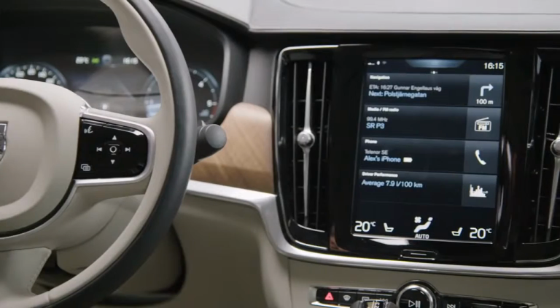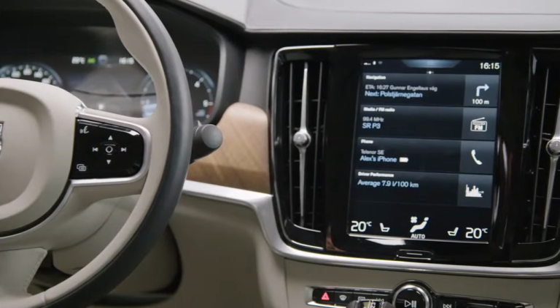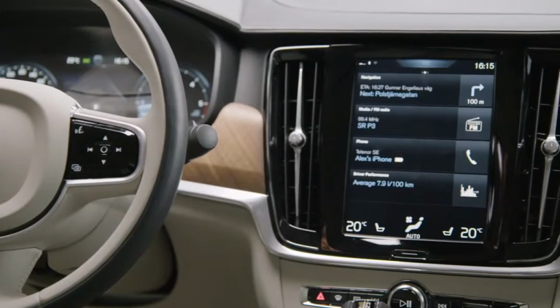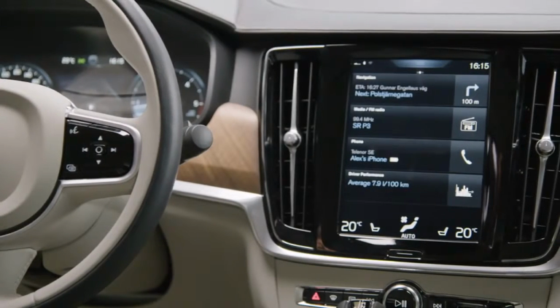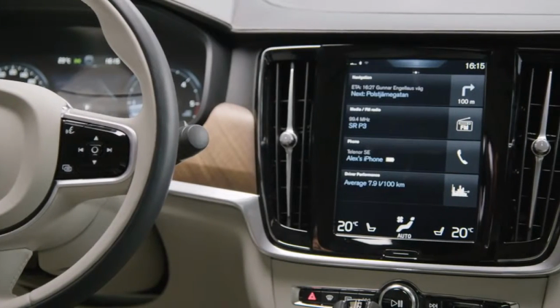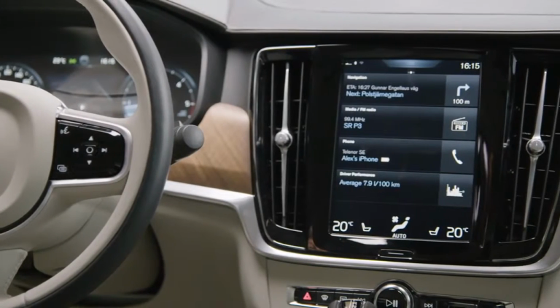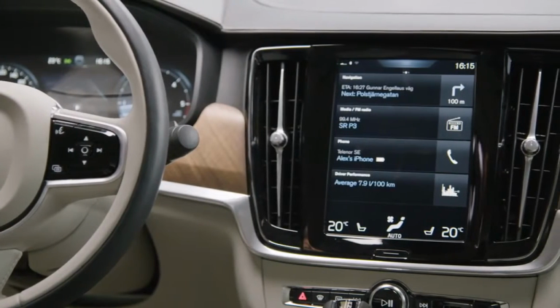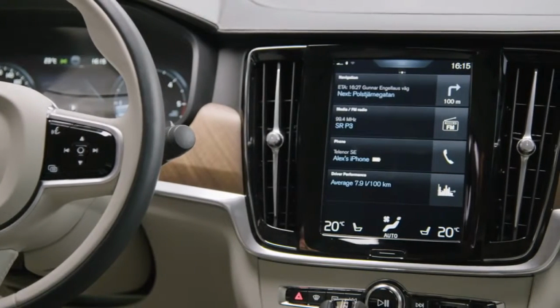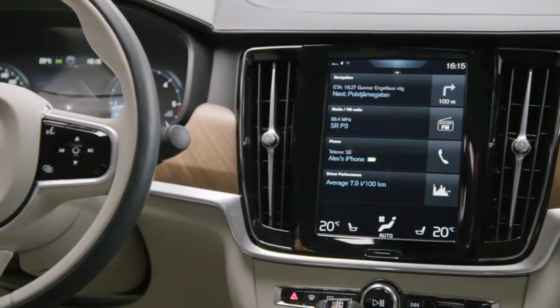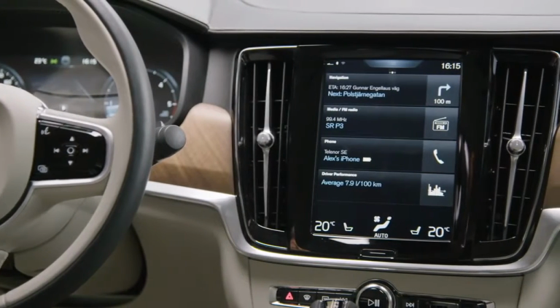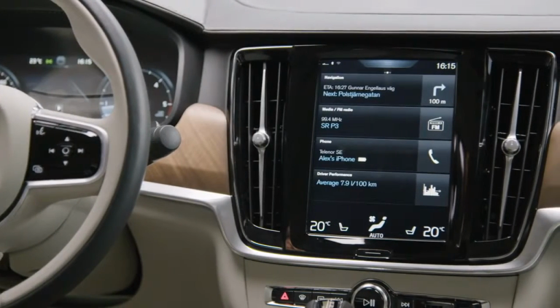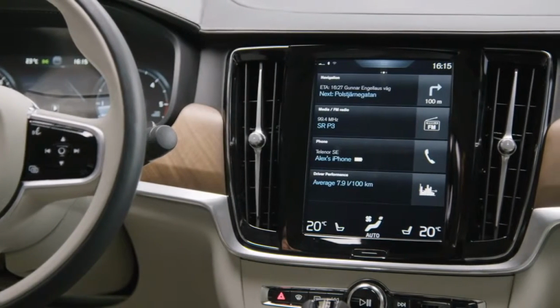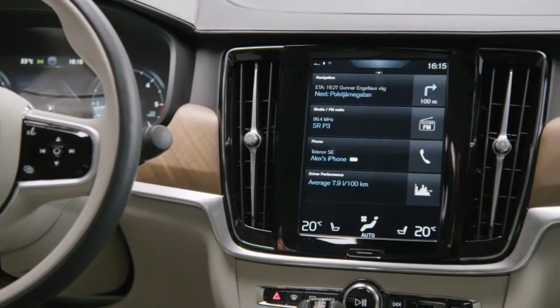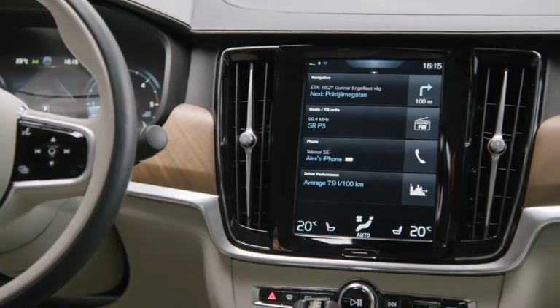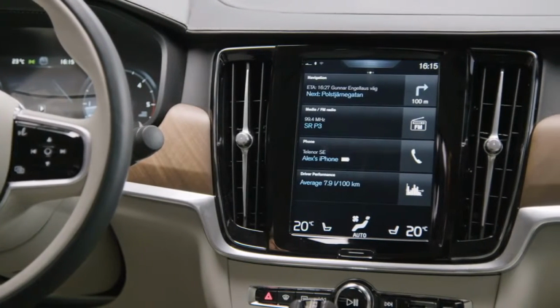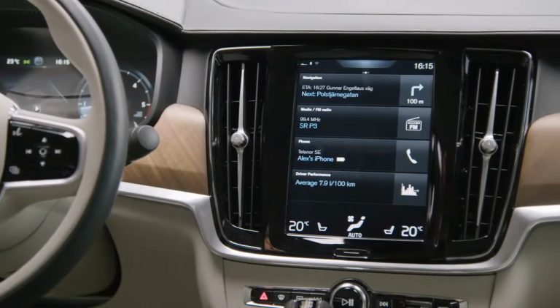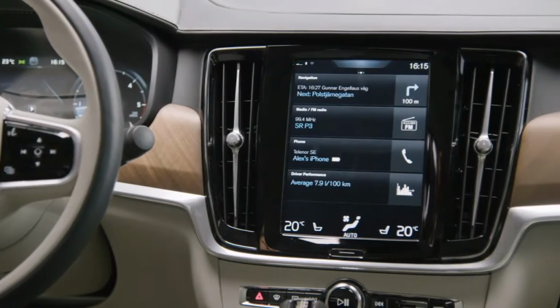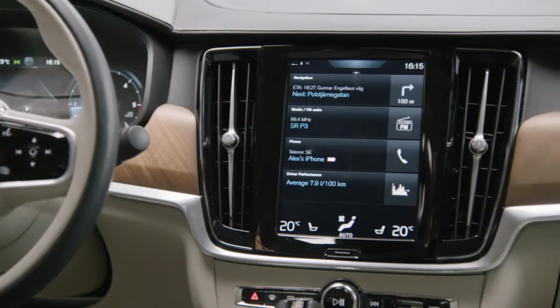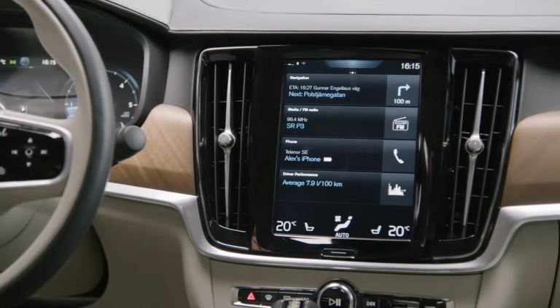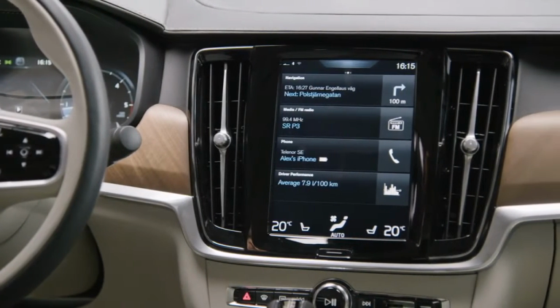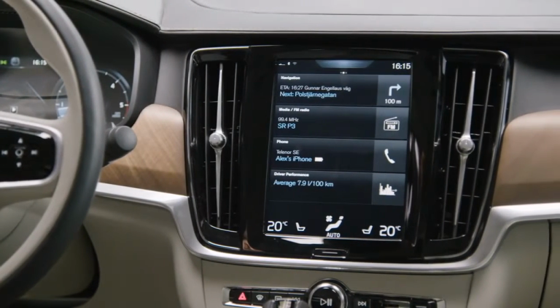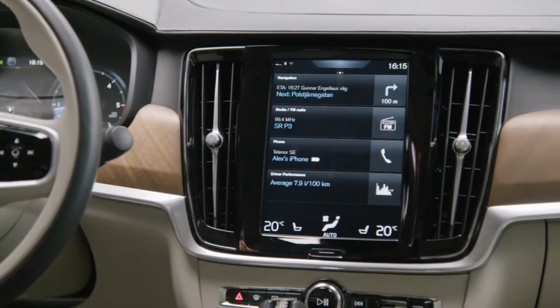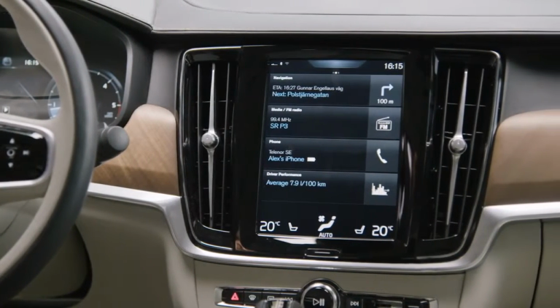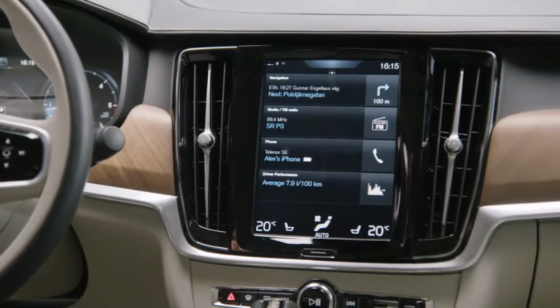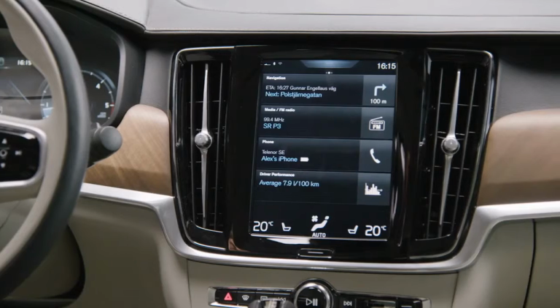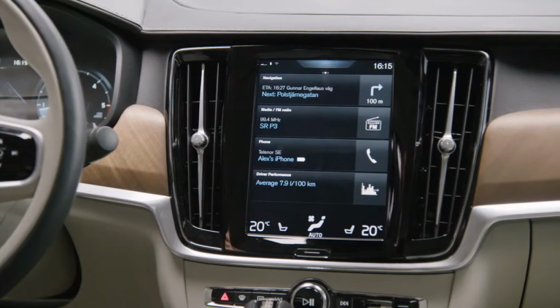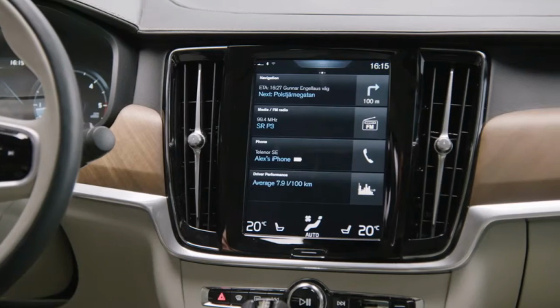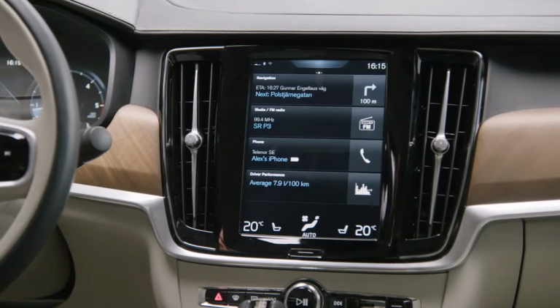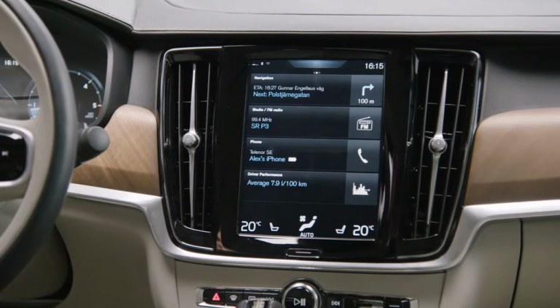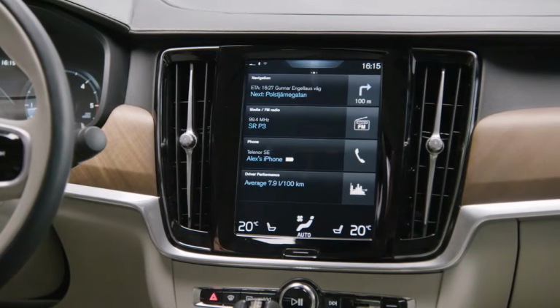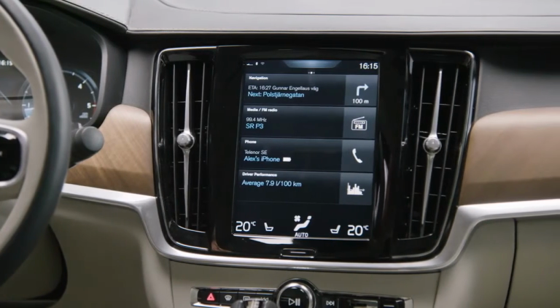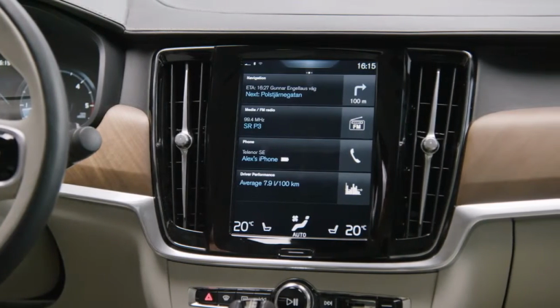And then we have stuff that you do when you have time or it's a safer situation, in the center touch display next to you.